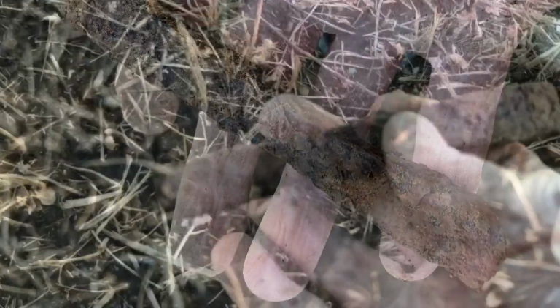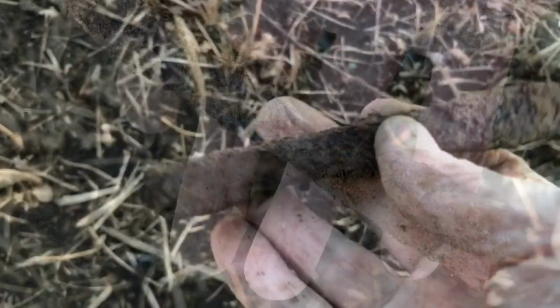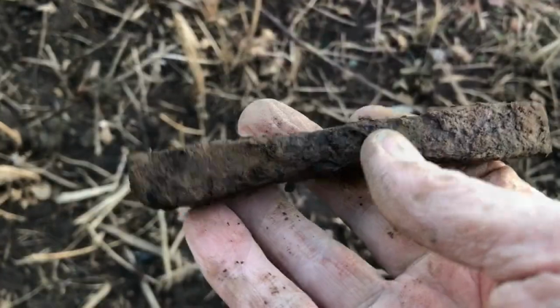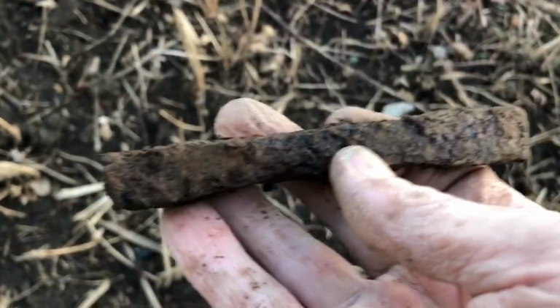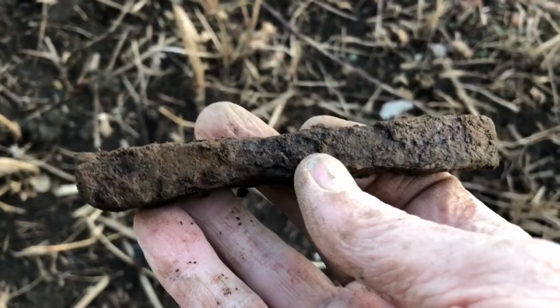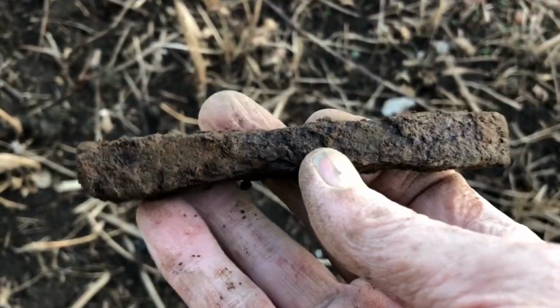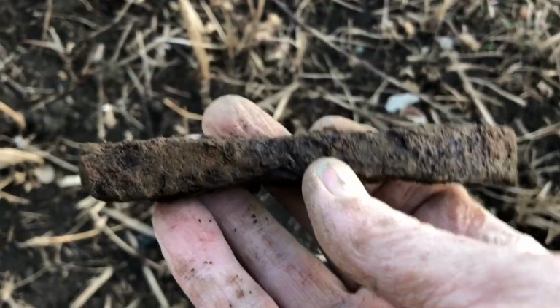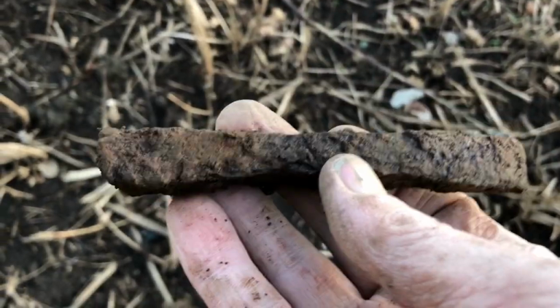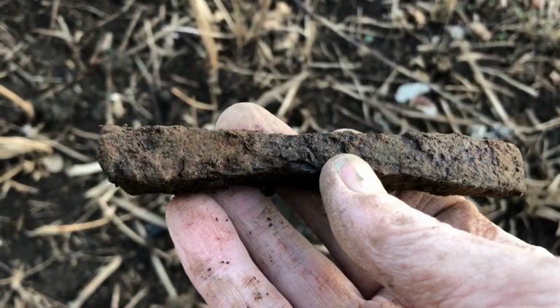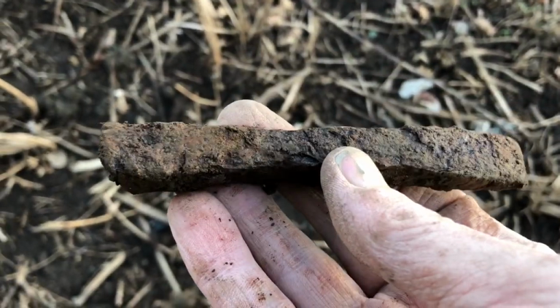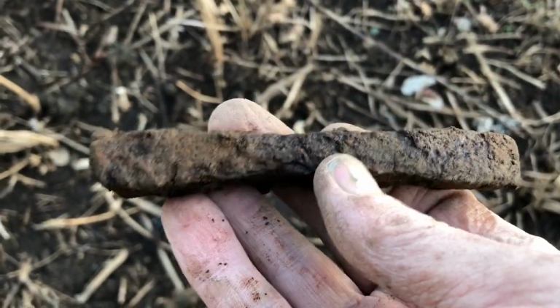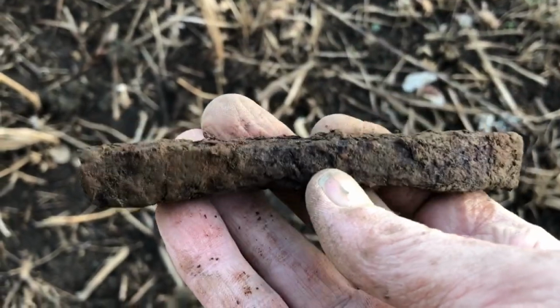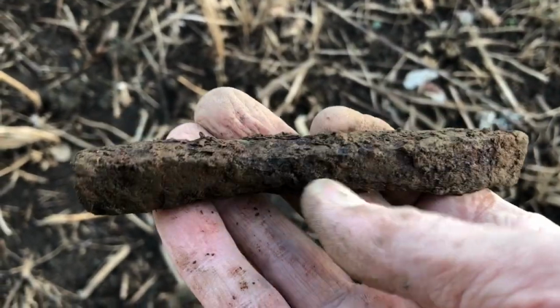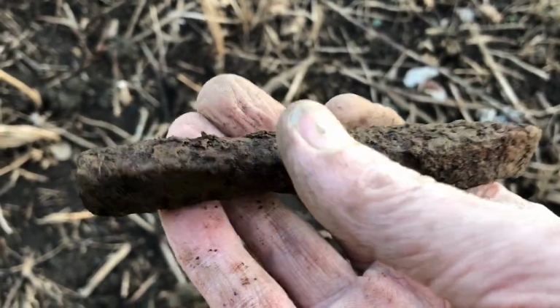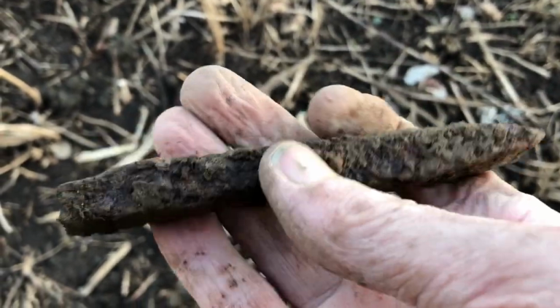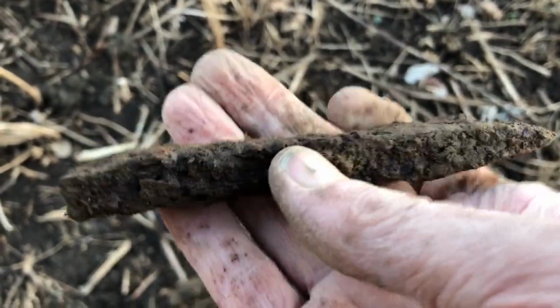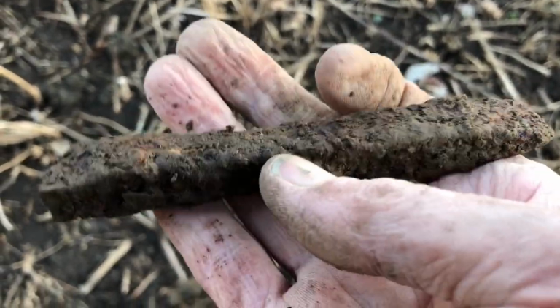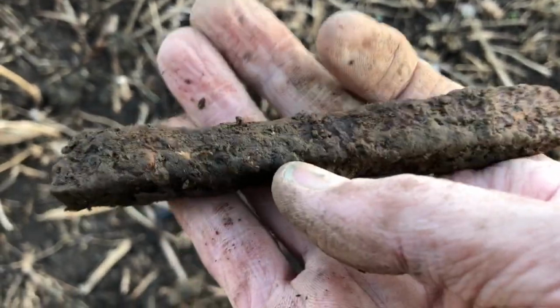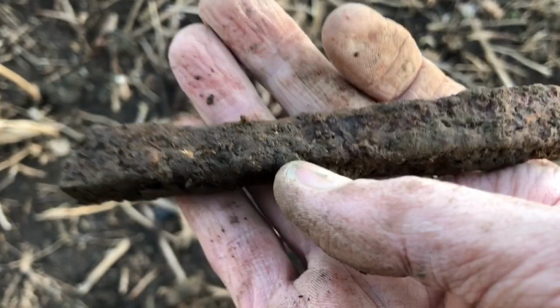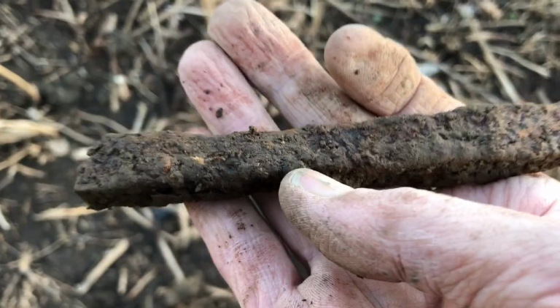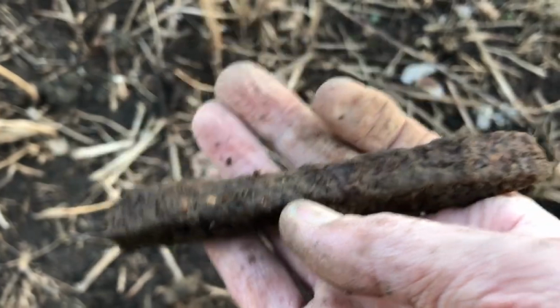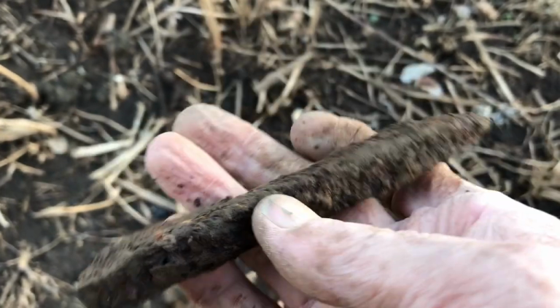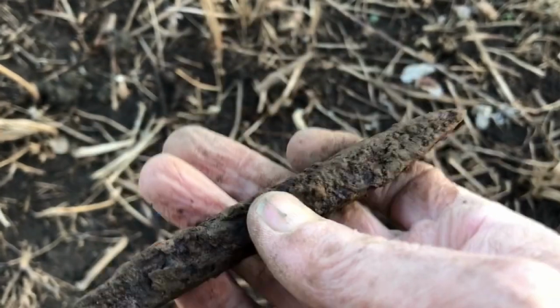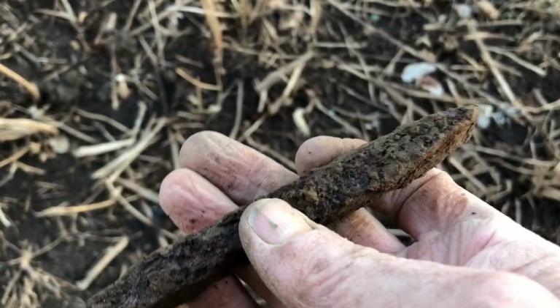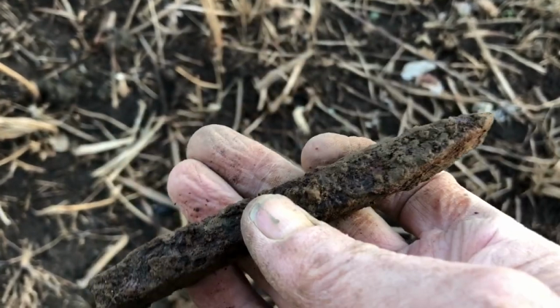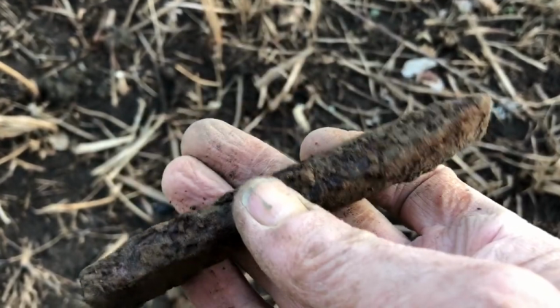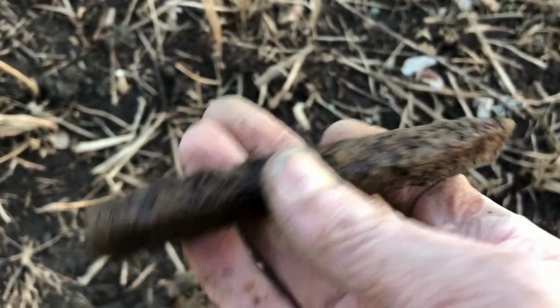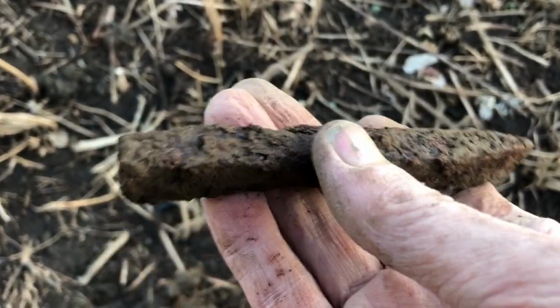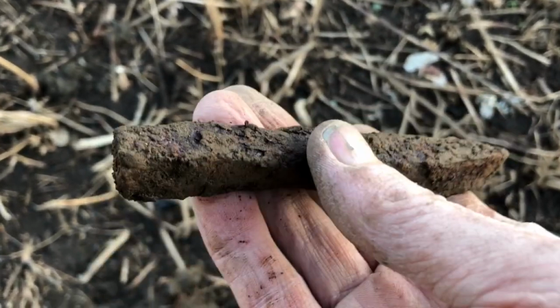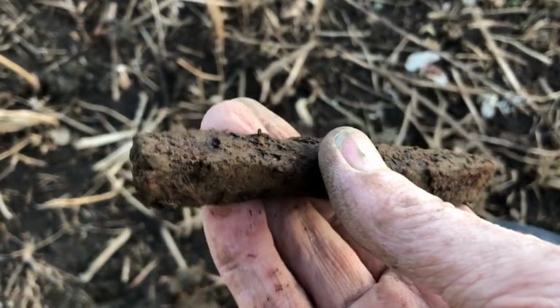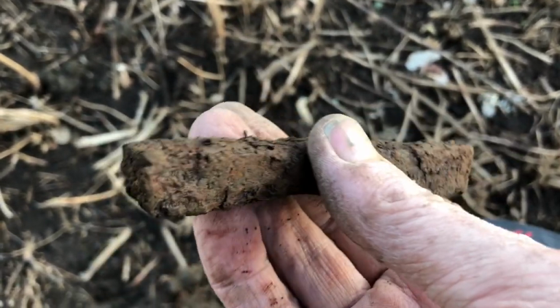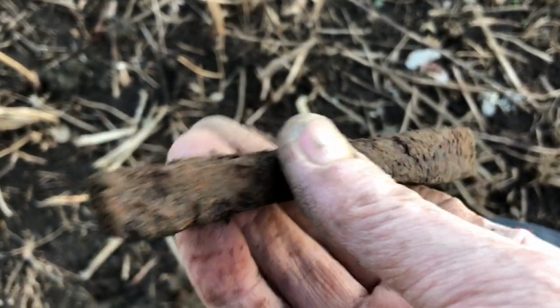This is in the same hole with that fork. It's a railroad spike, I think.